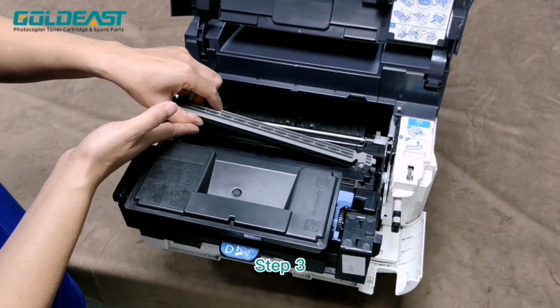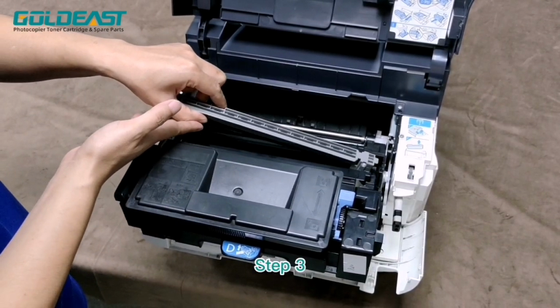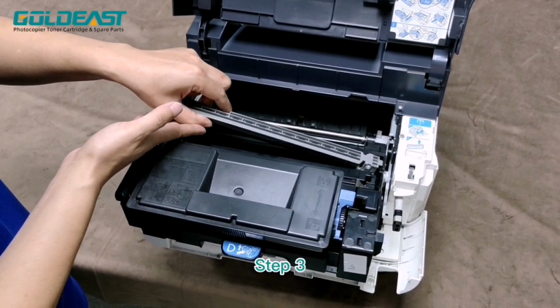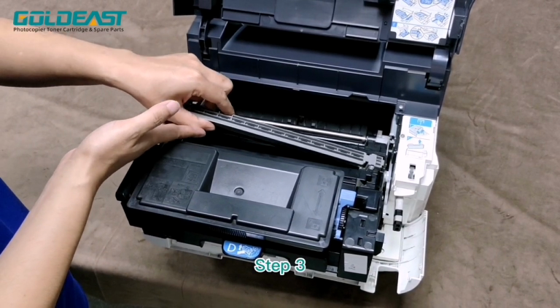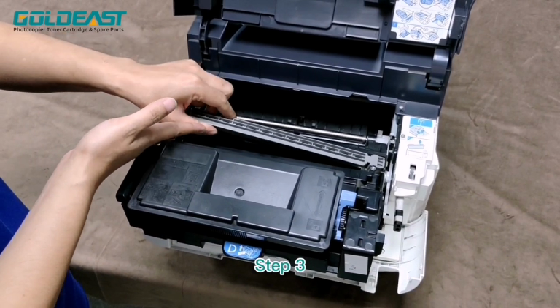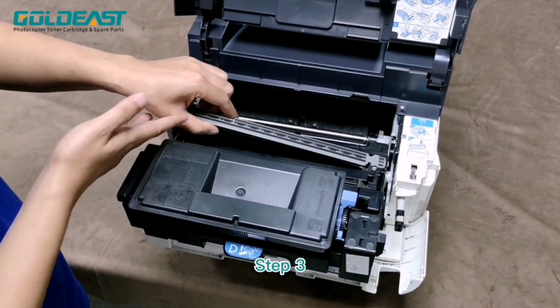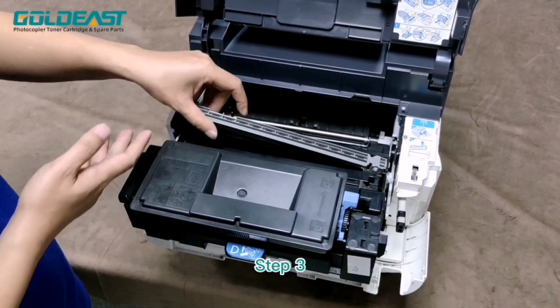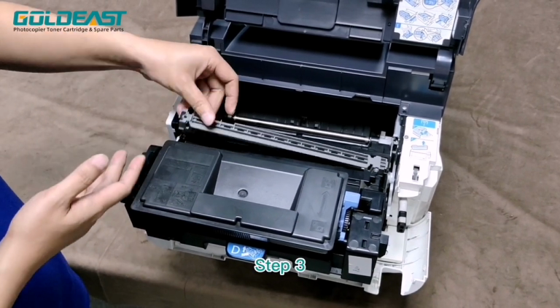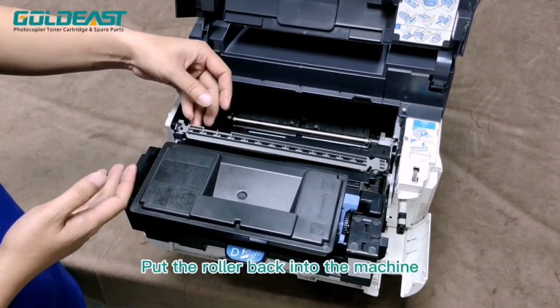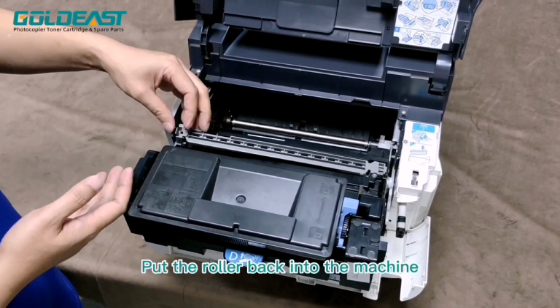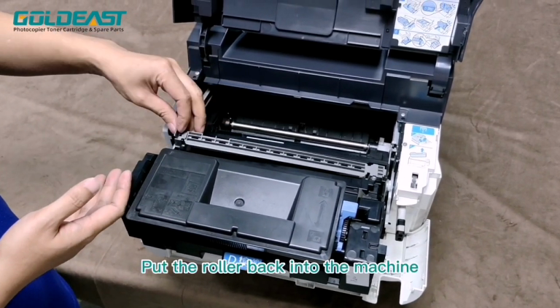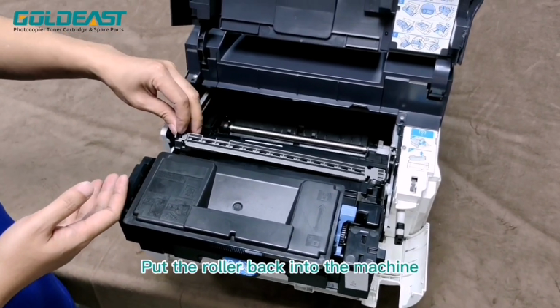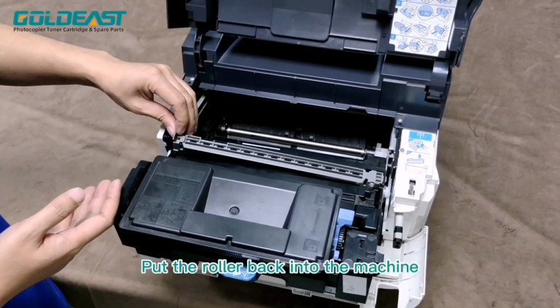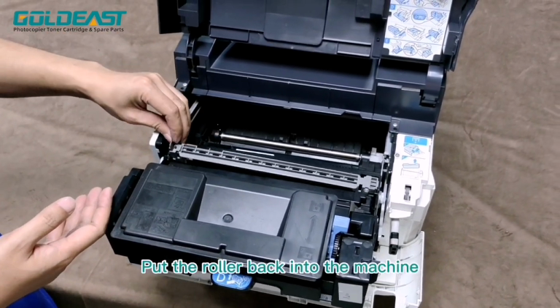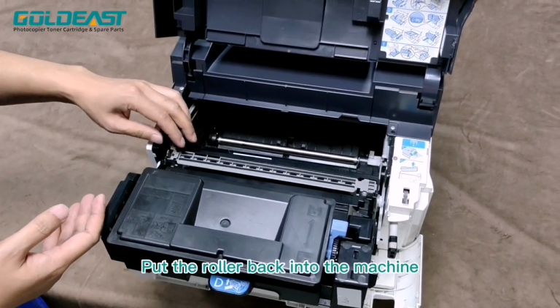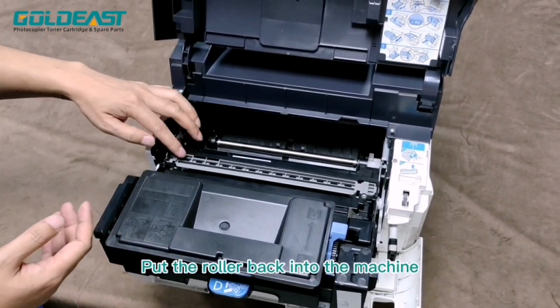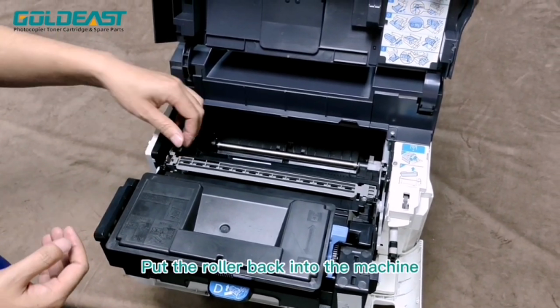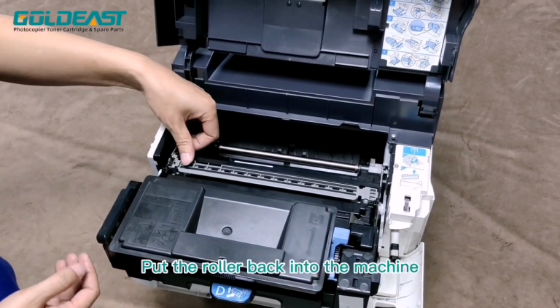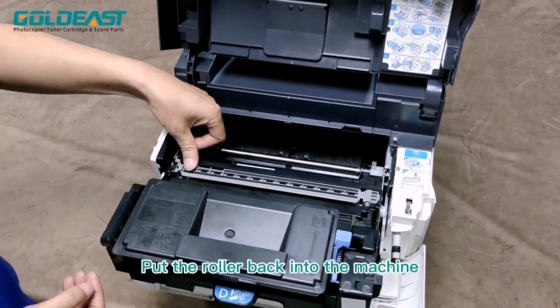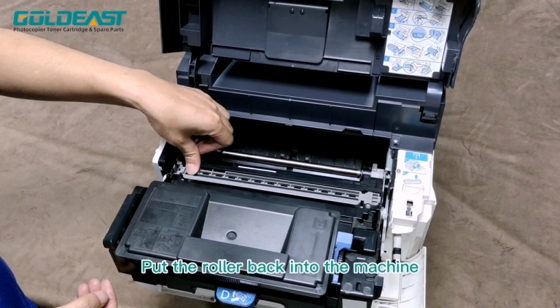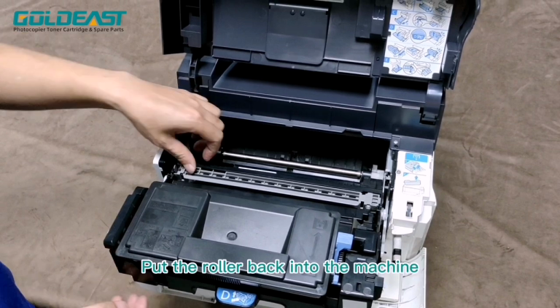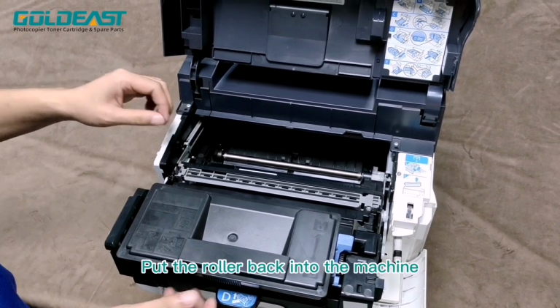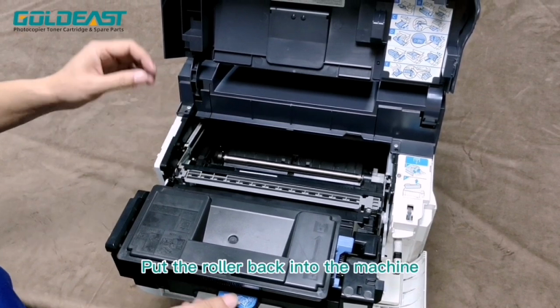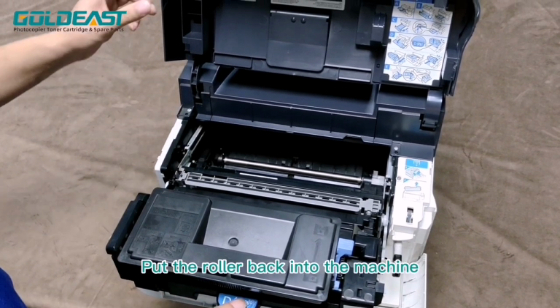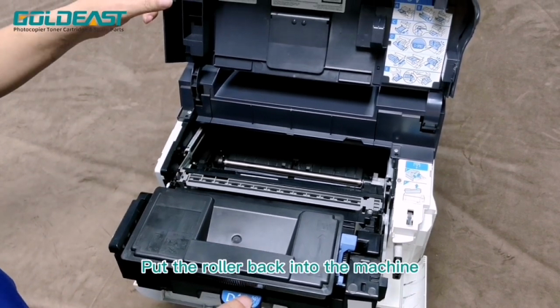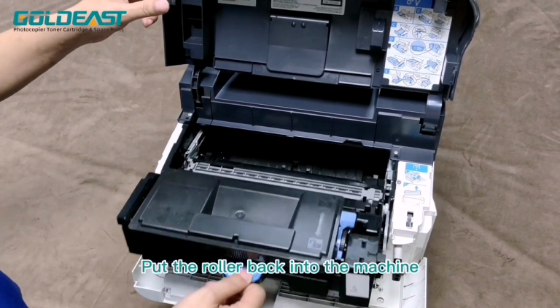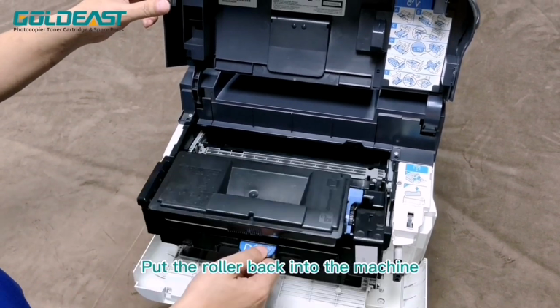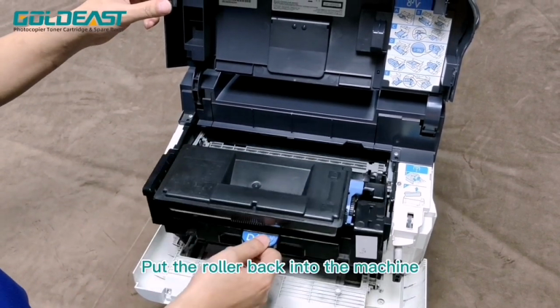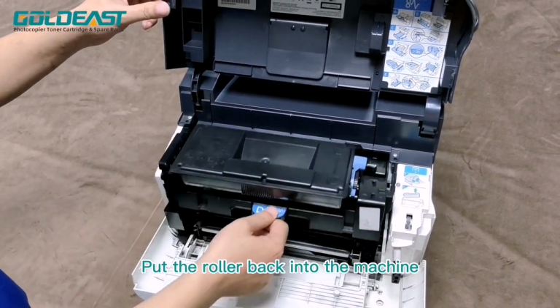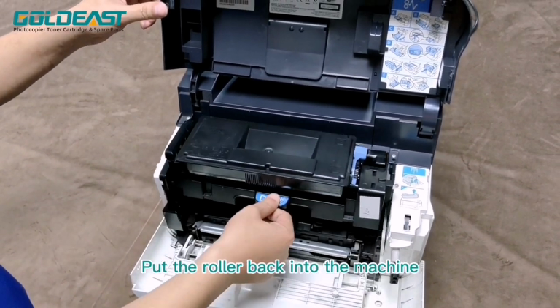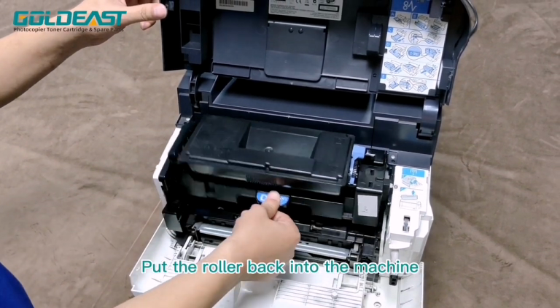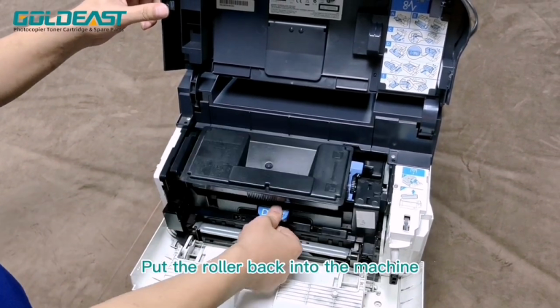Step 3: Put the rona back into the machine.